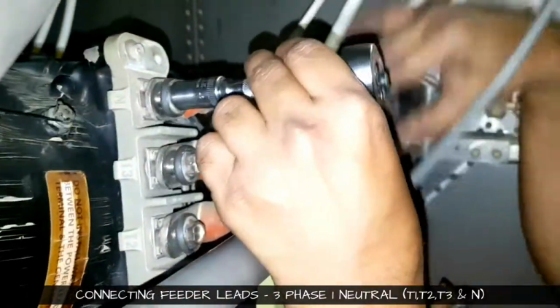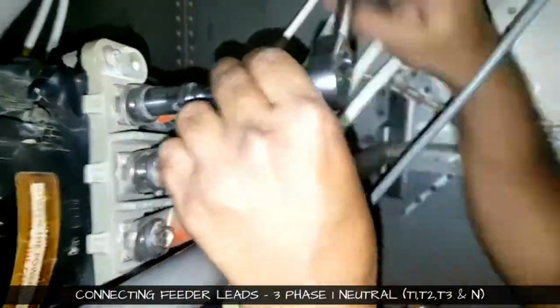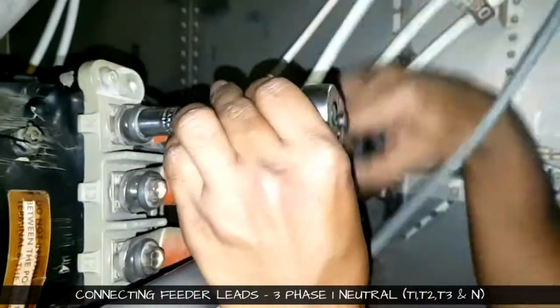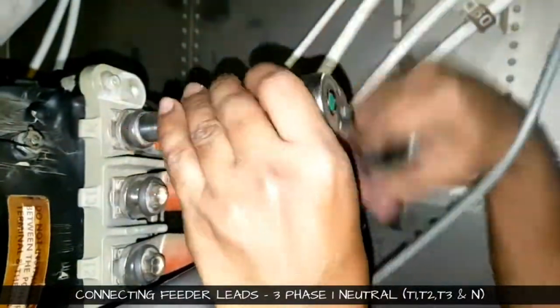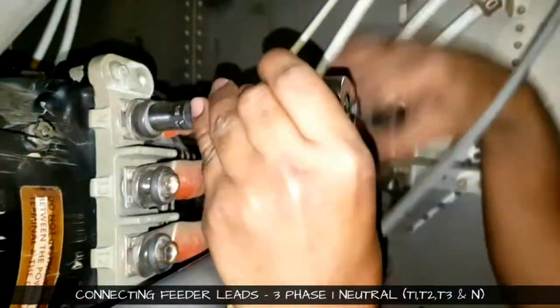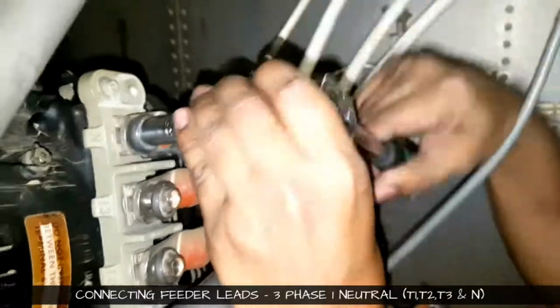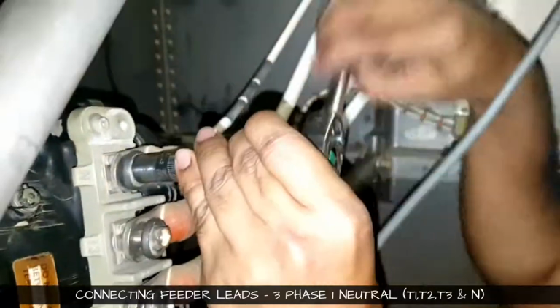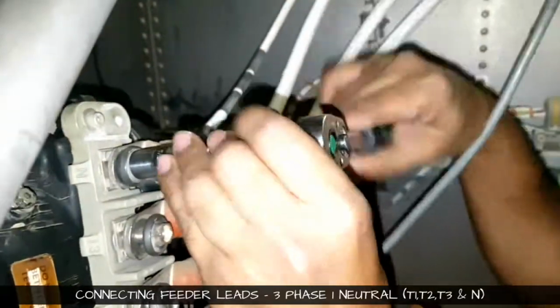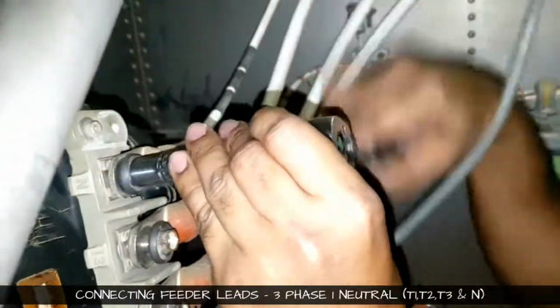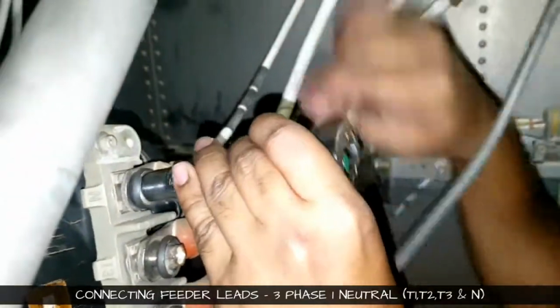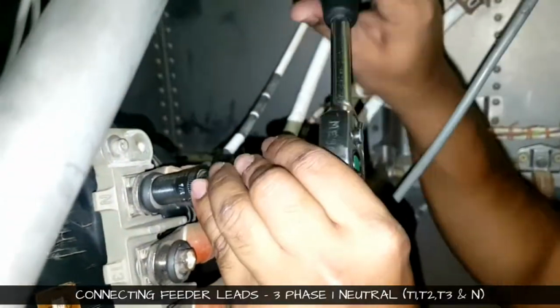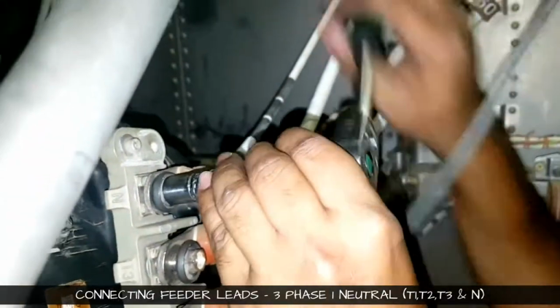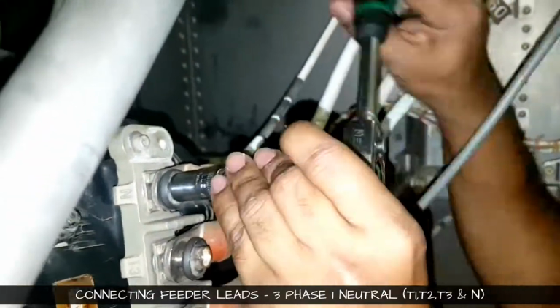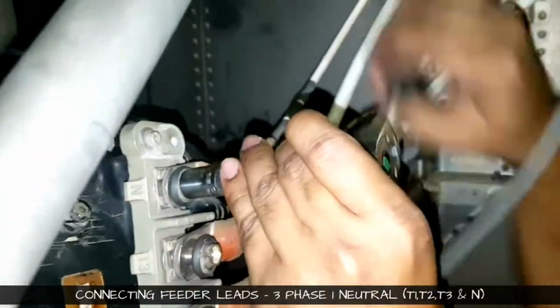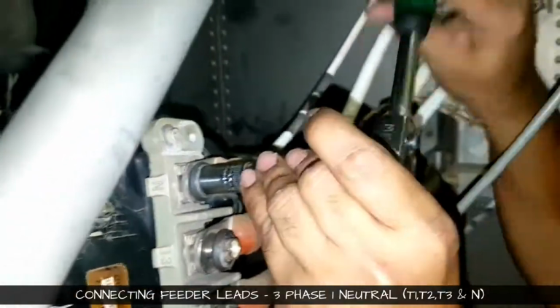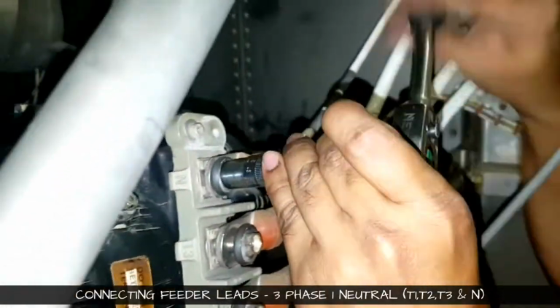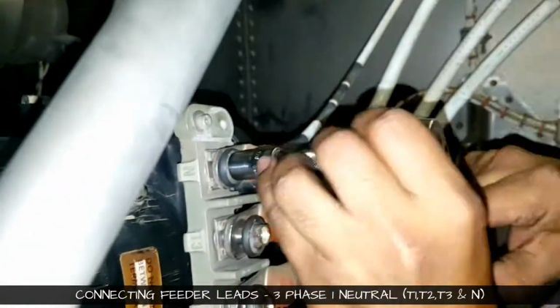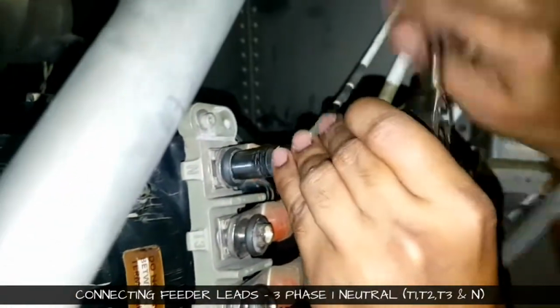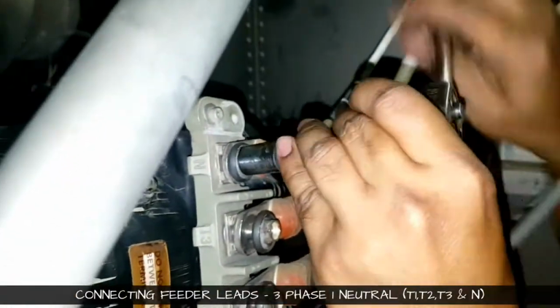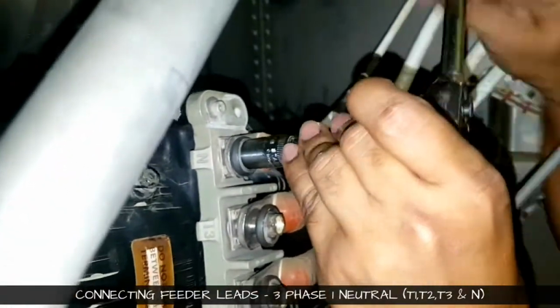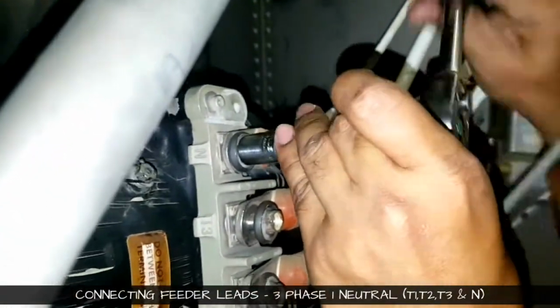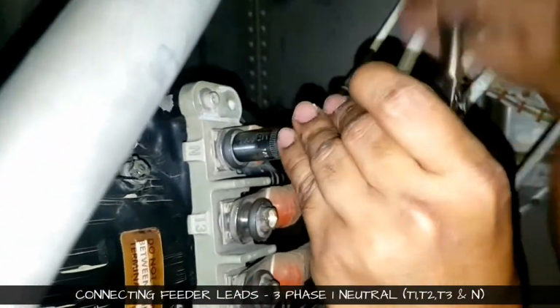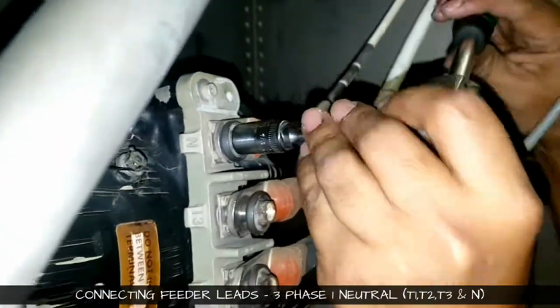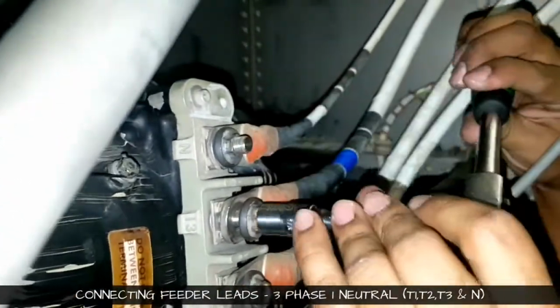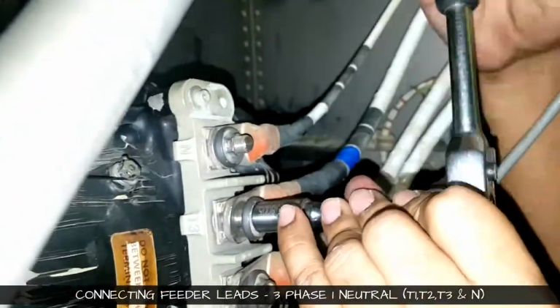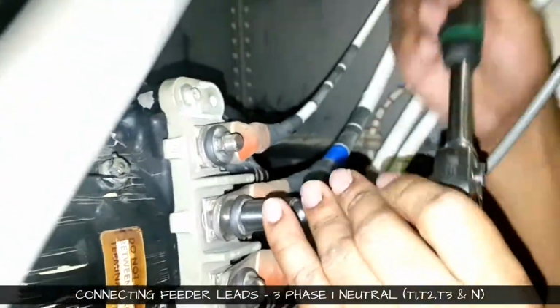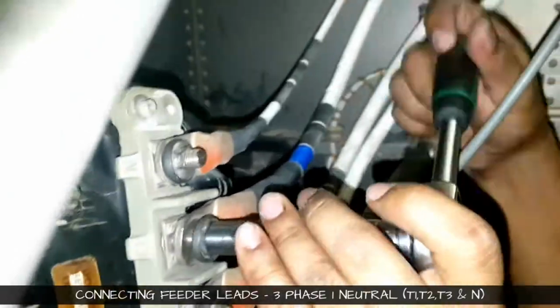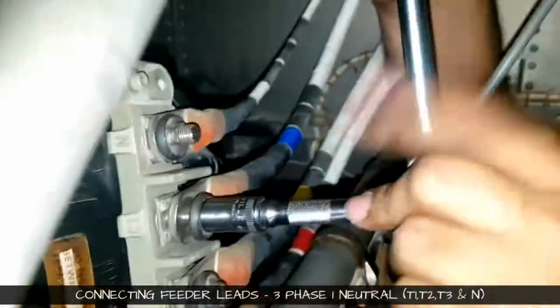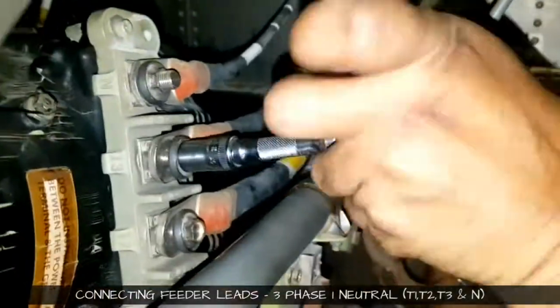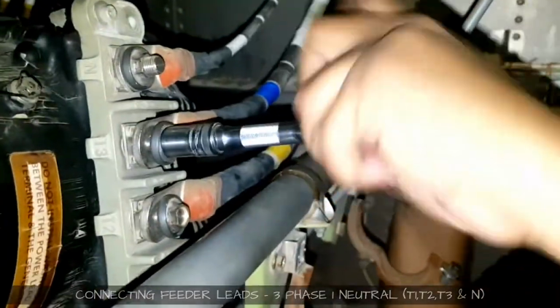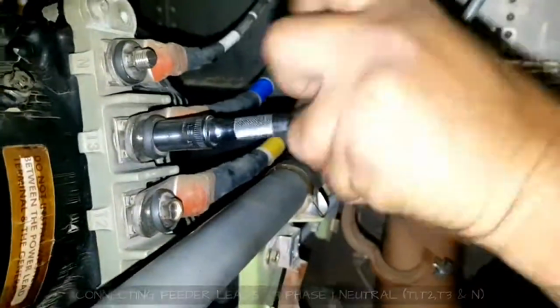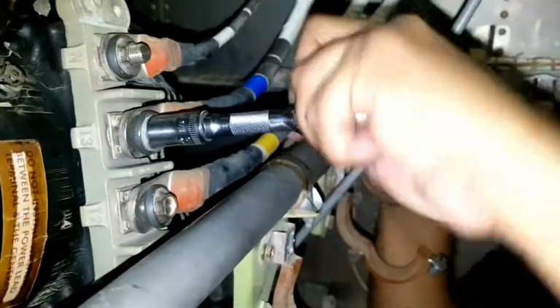Right now we are tightening it with a normal socket and ratchet. The final torque will be given by the click-type torque wrench.